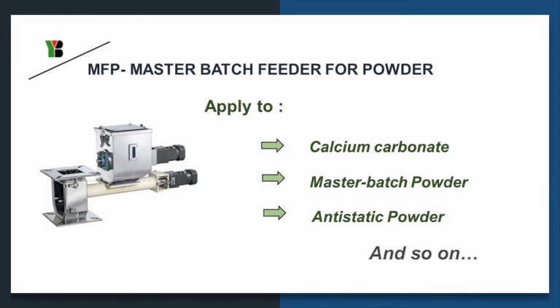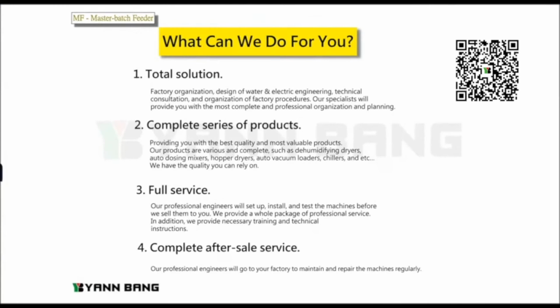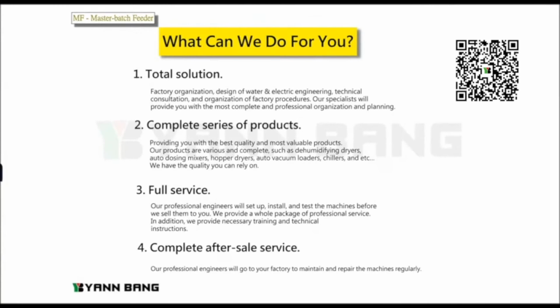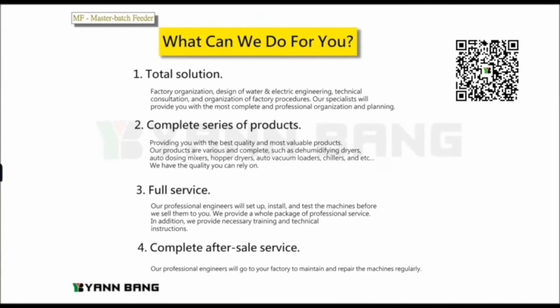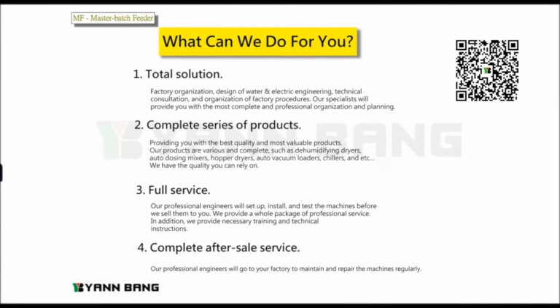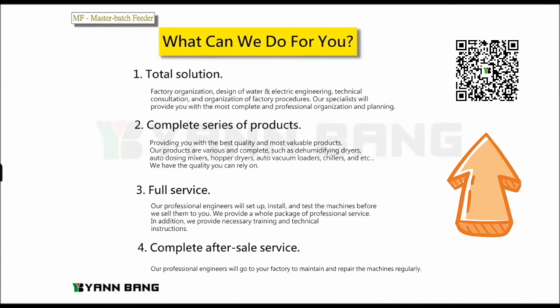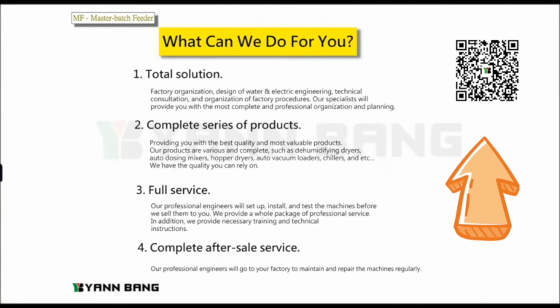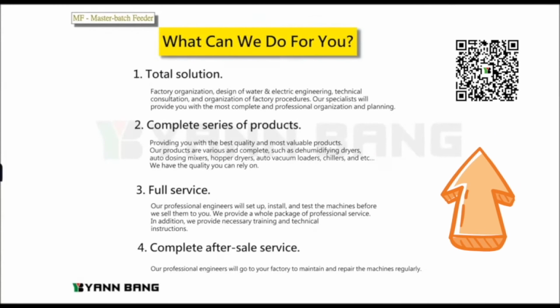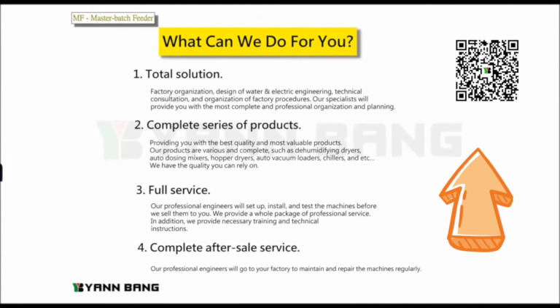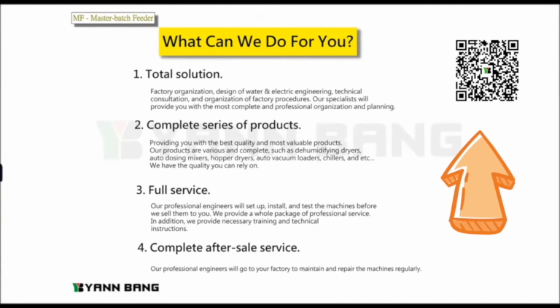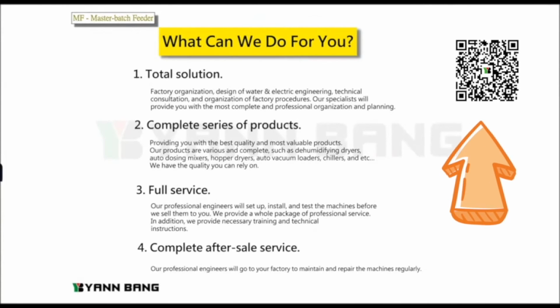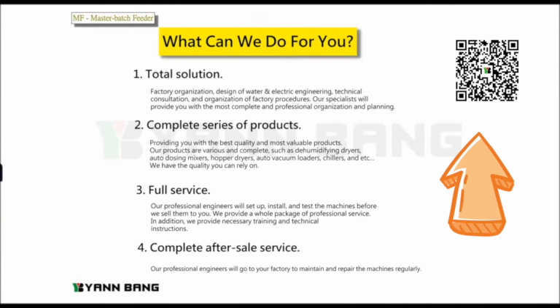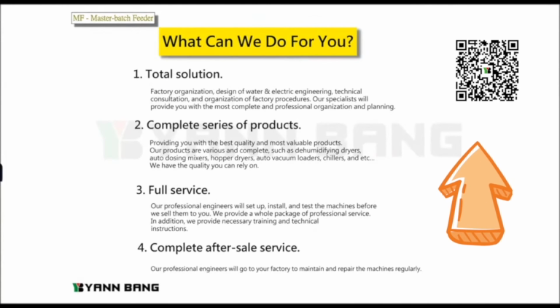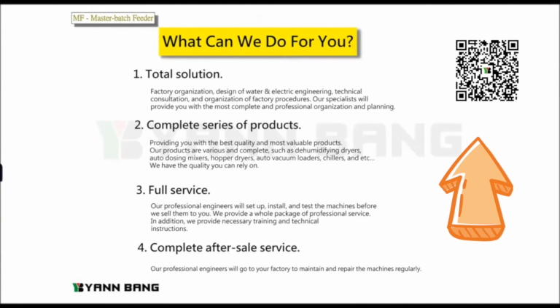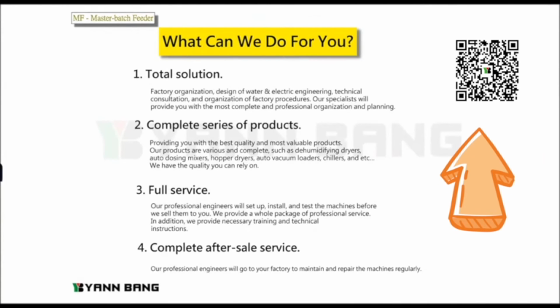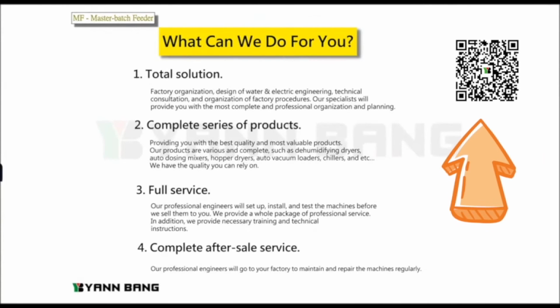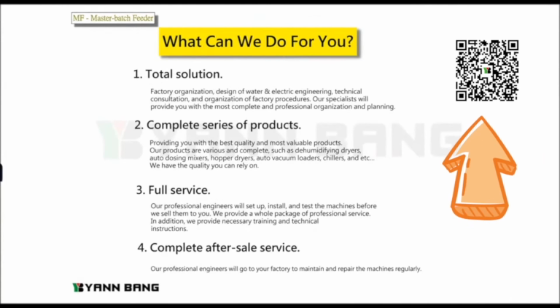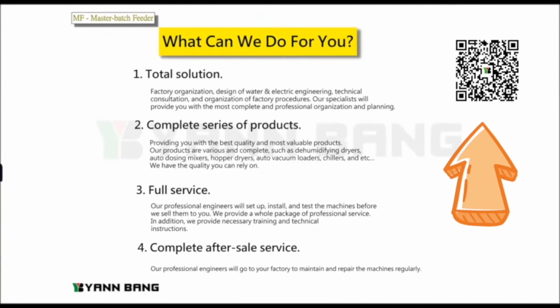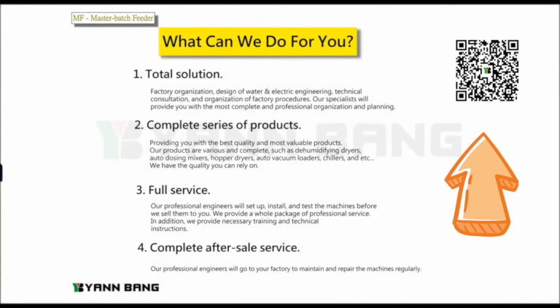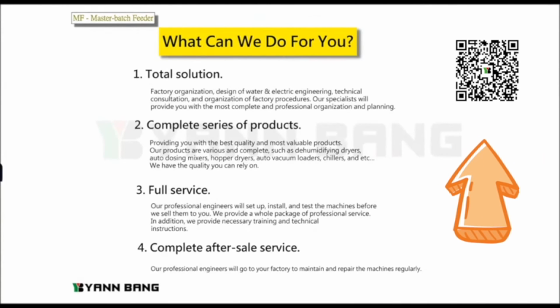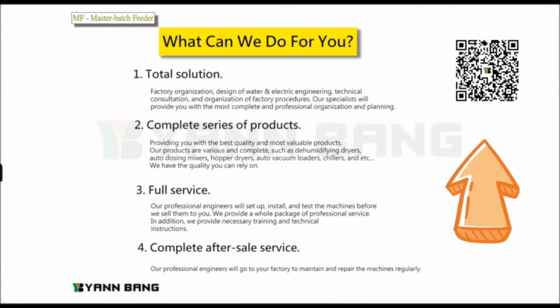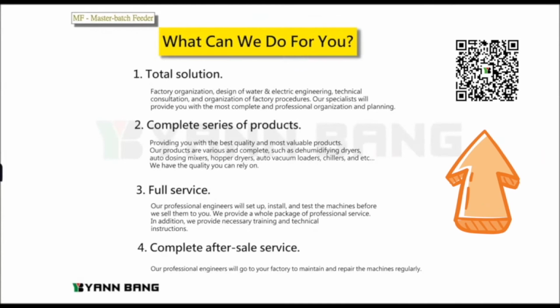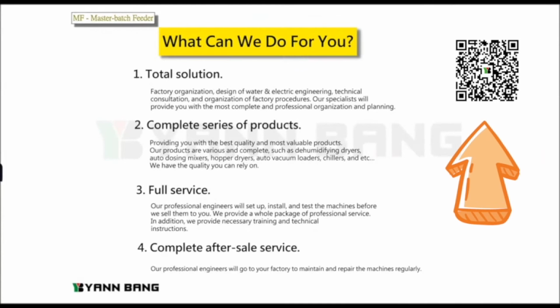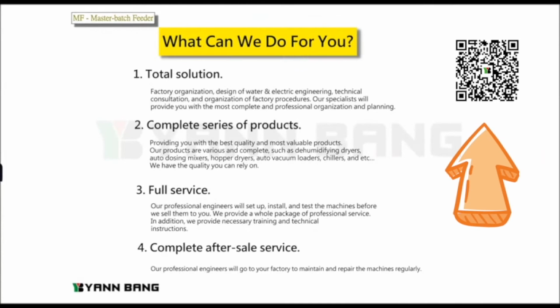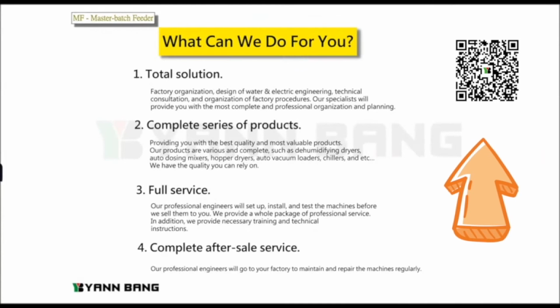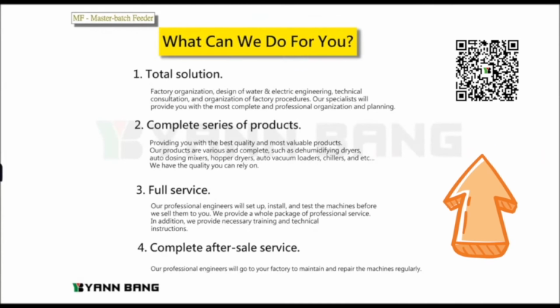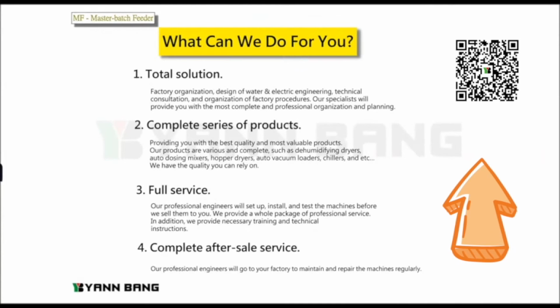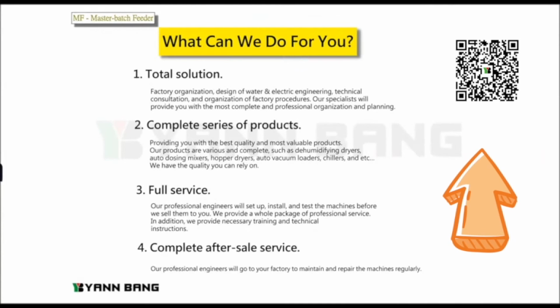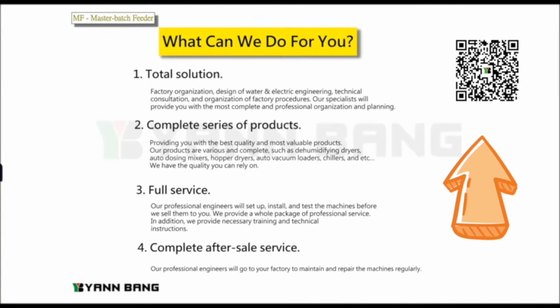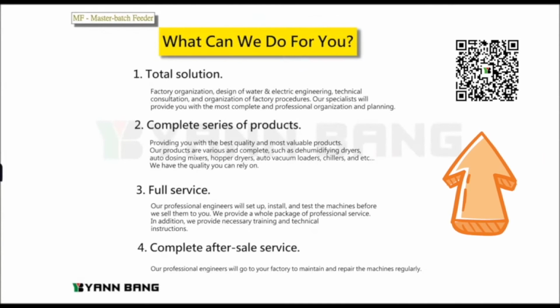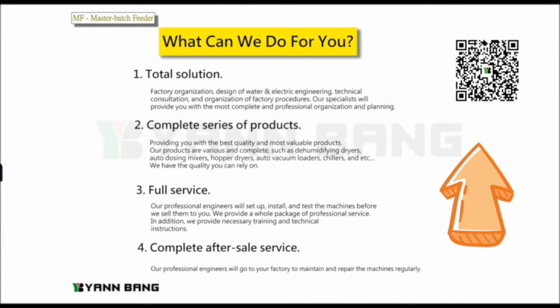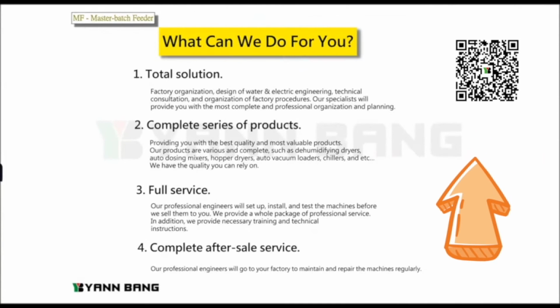Thank you for your kind attention to our product. Please feel free to scan the QR code to visit our website.